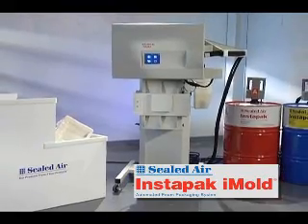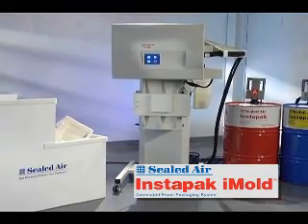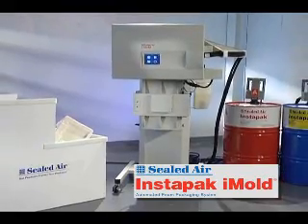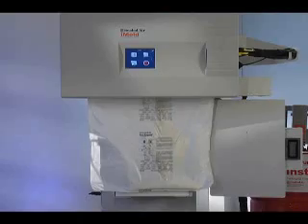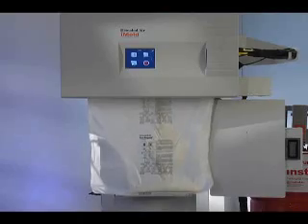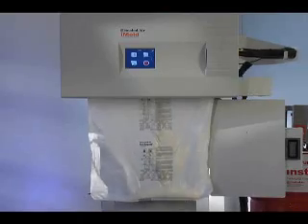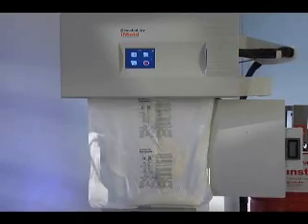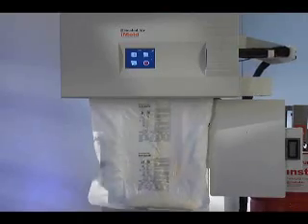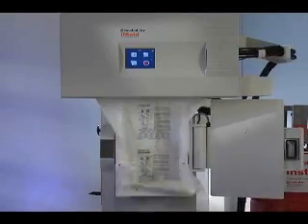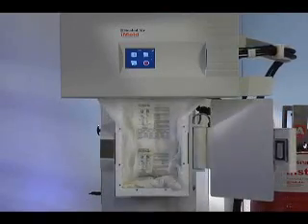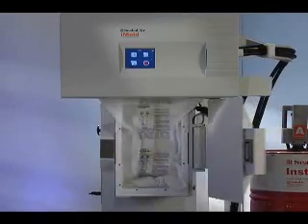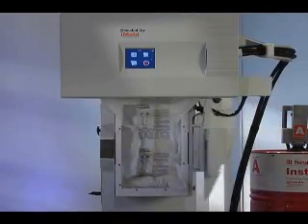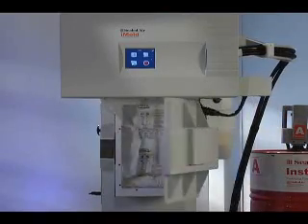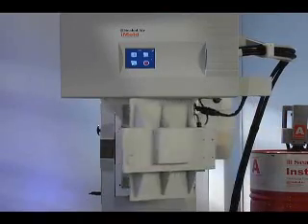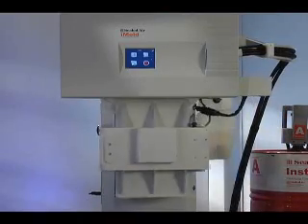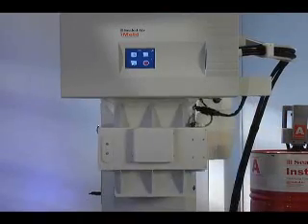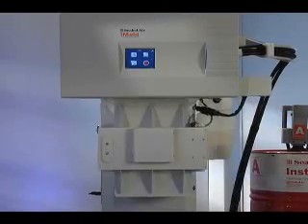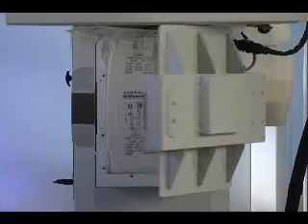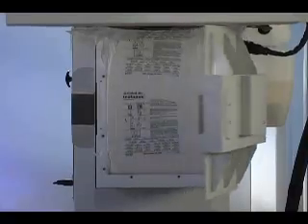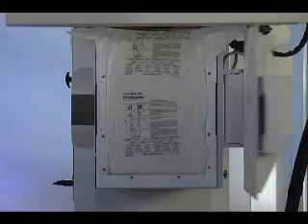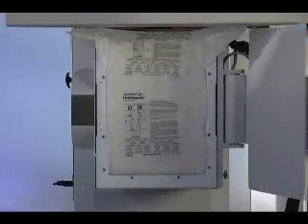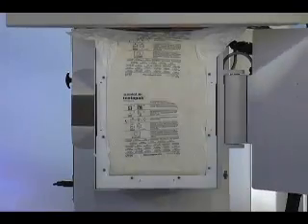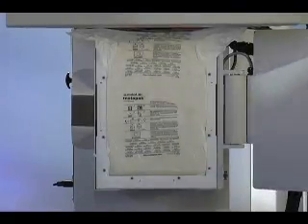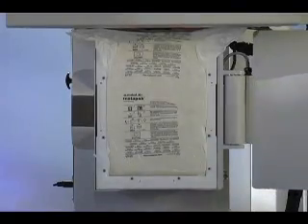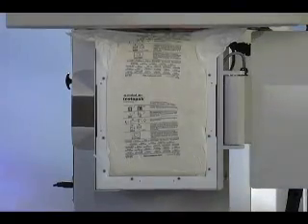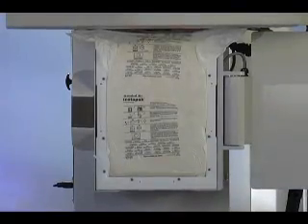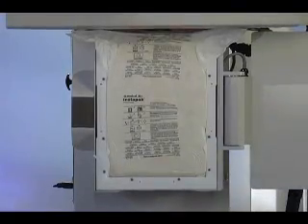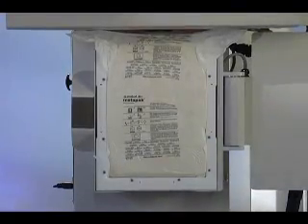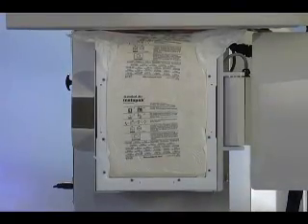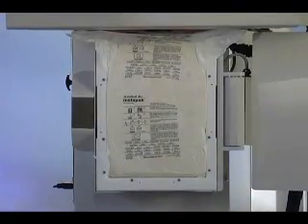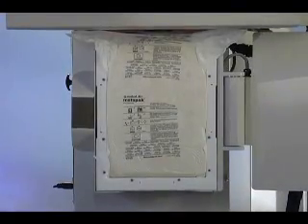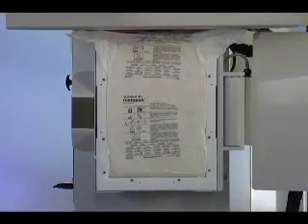a technological breakthrough in molded cushion production that saves time, money, manpower, and materials.